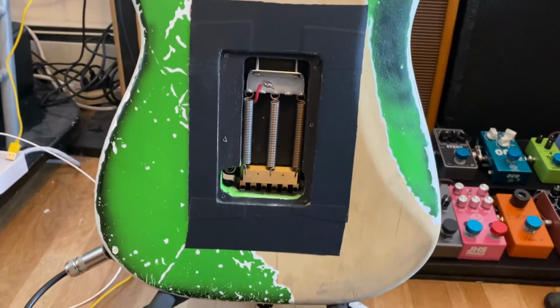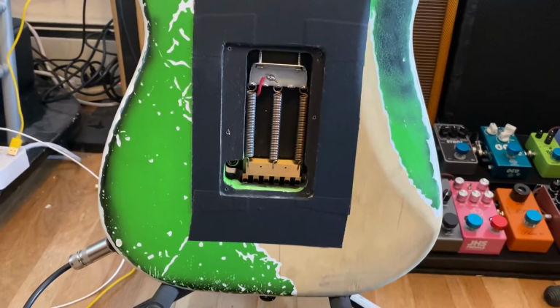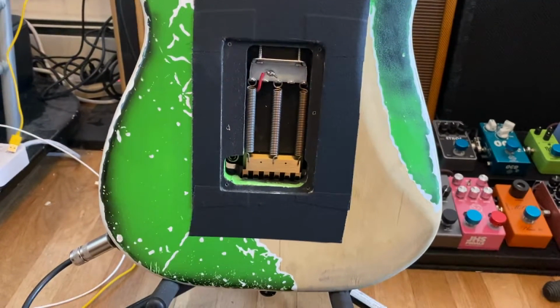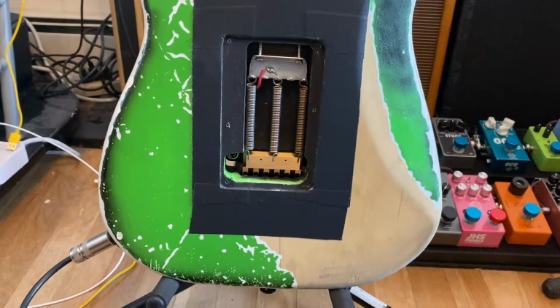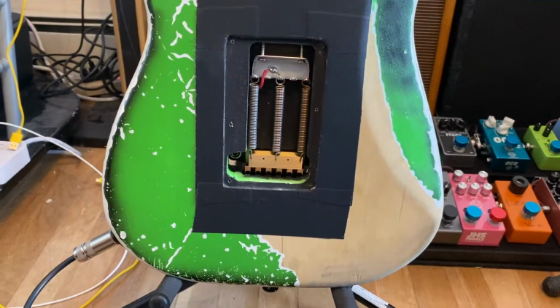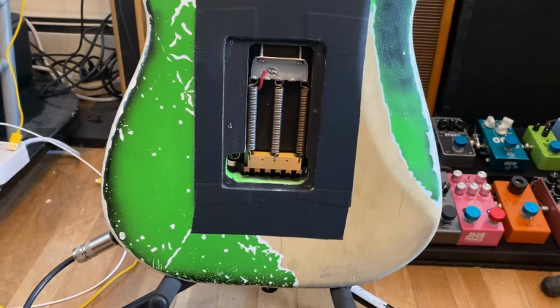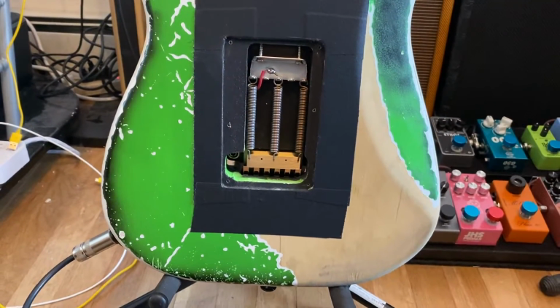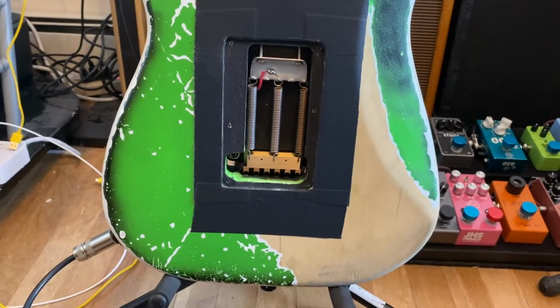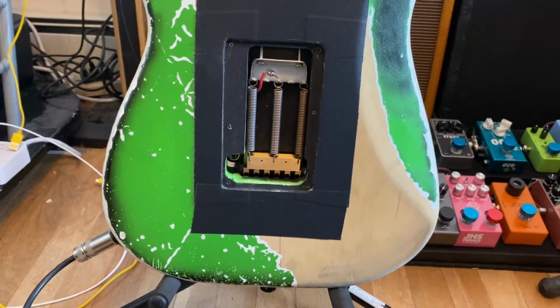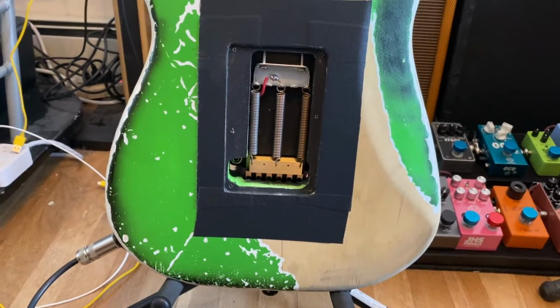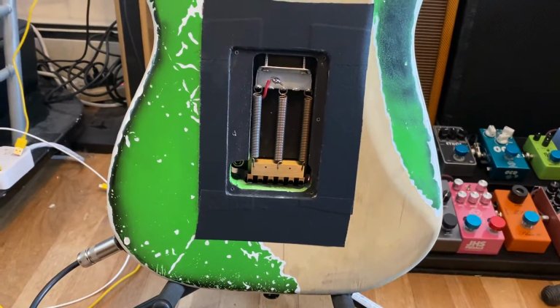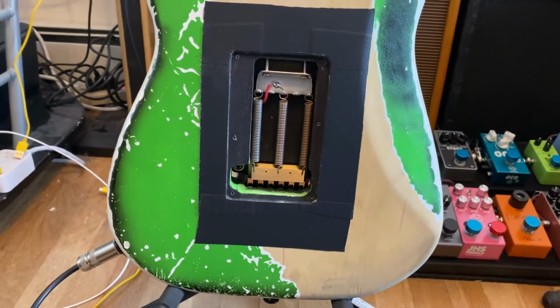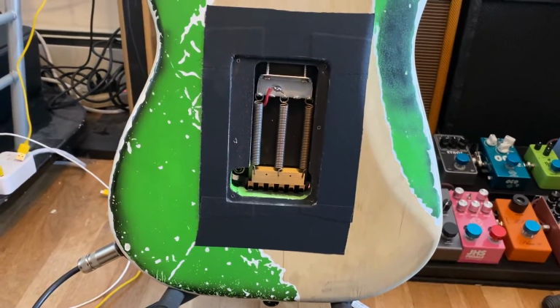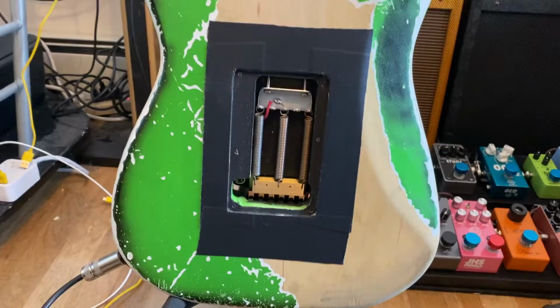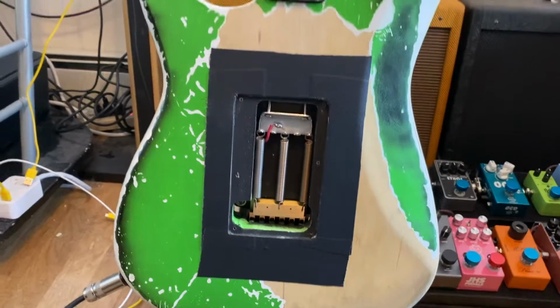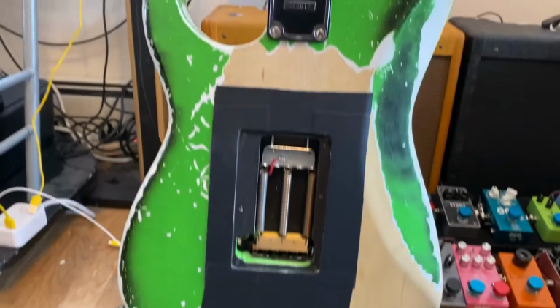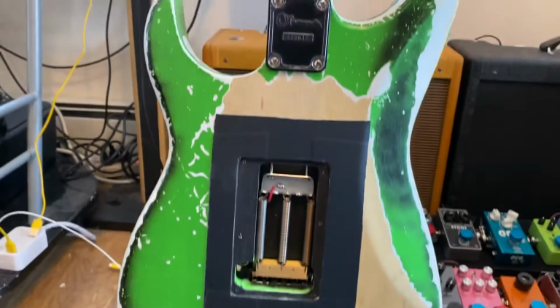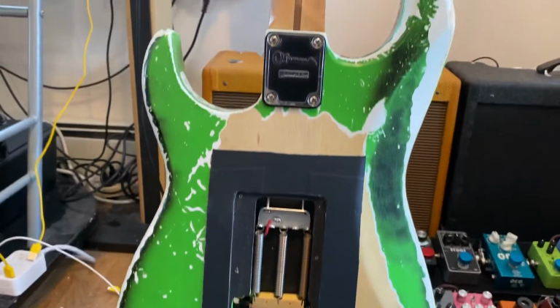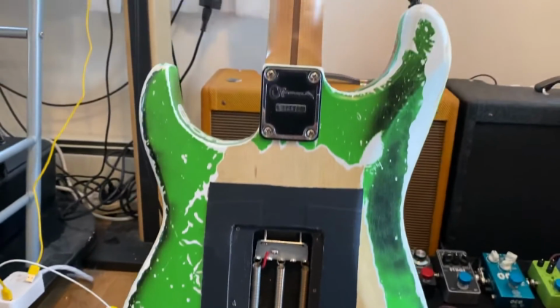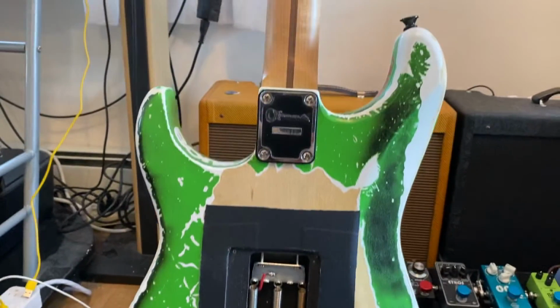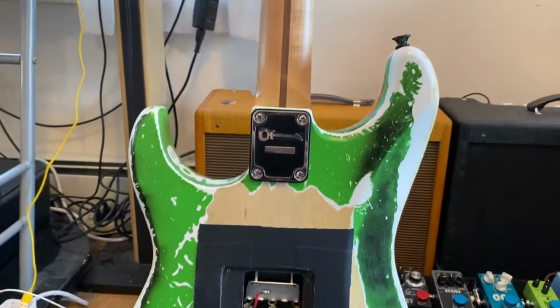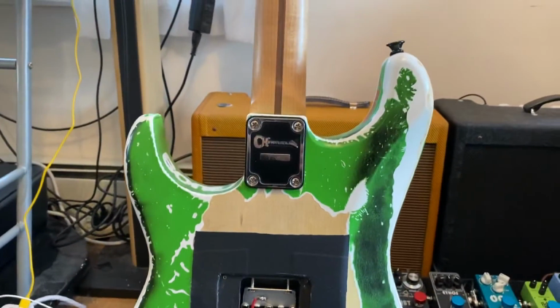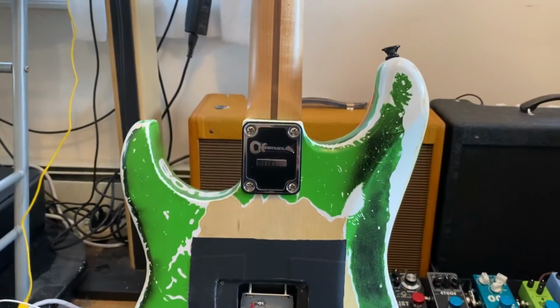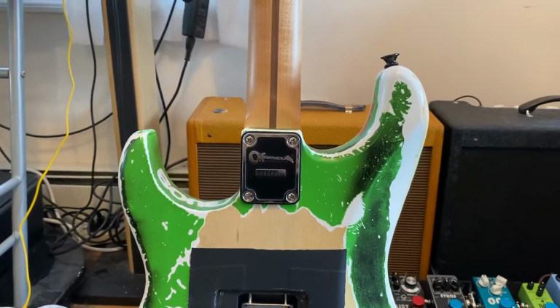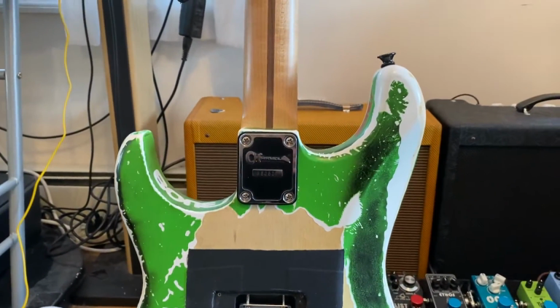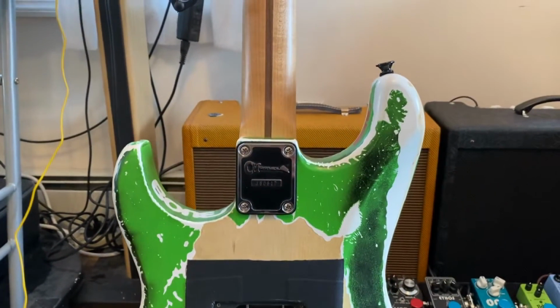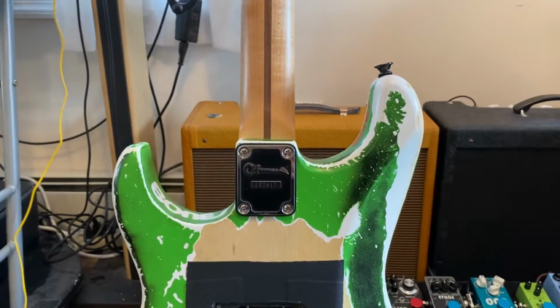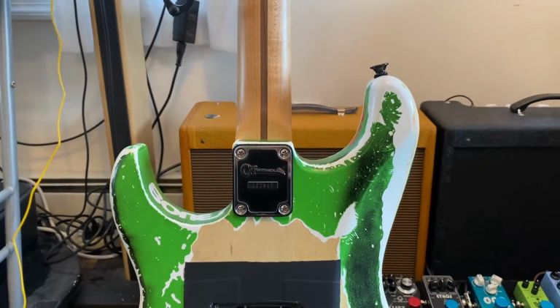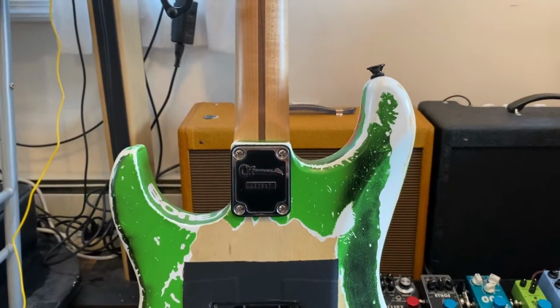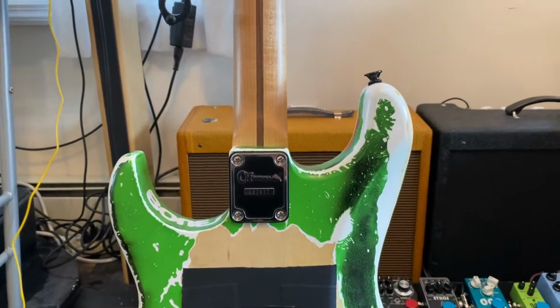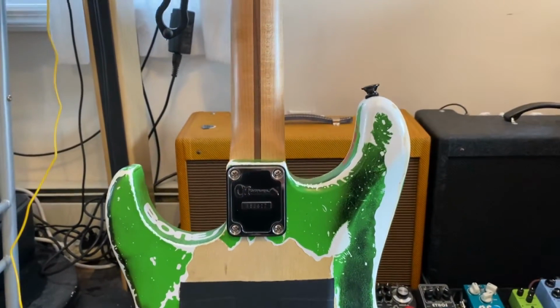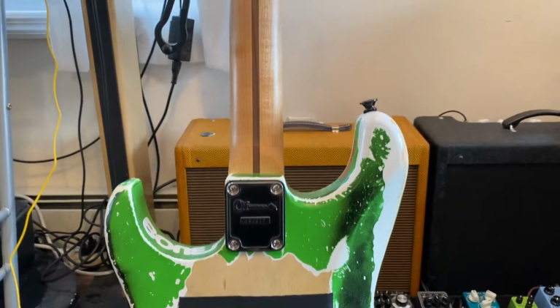It has a brass block in it. The original did not, but I like that. It has a Charvel plate on it.